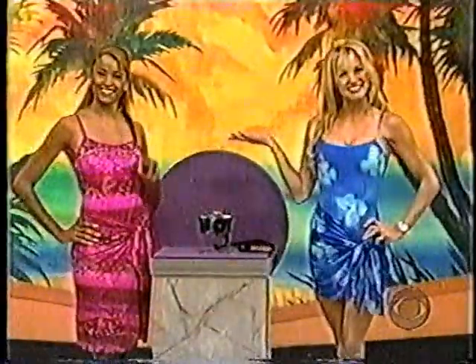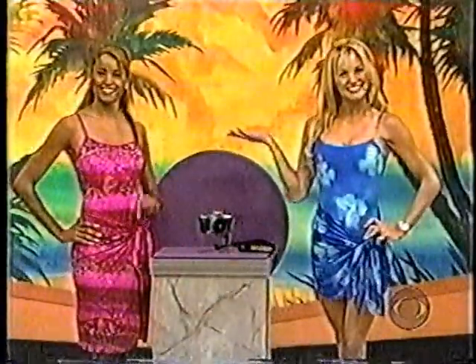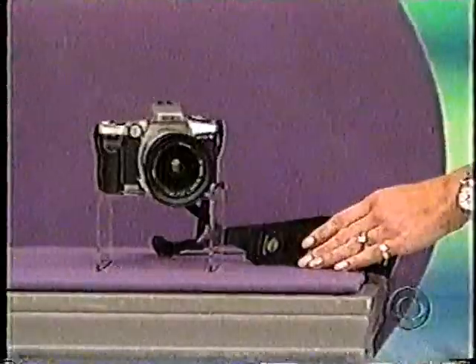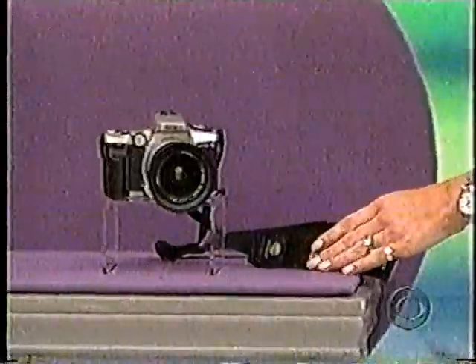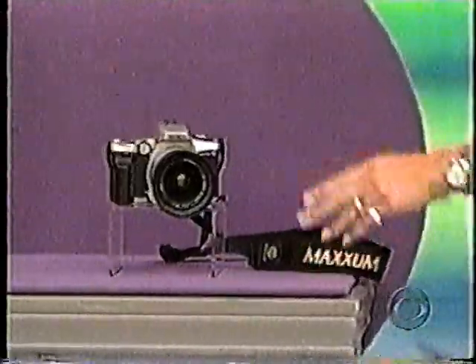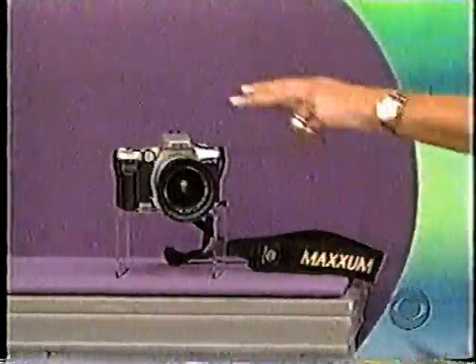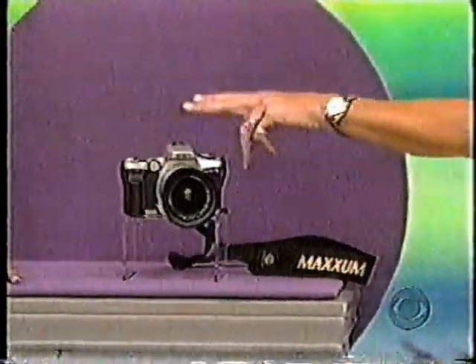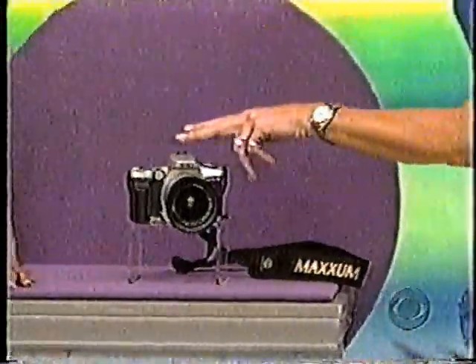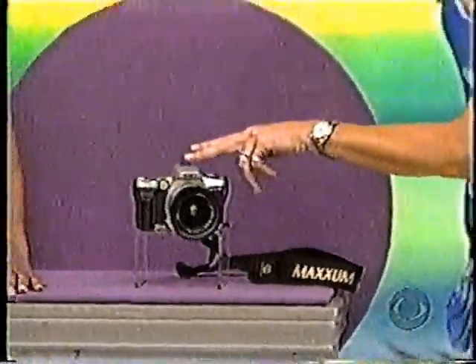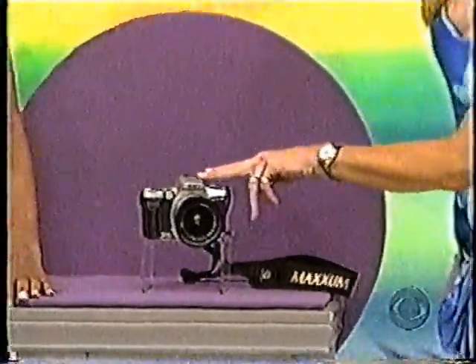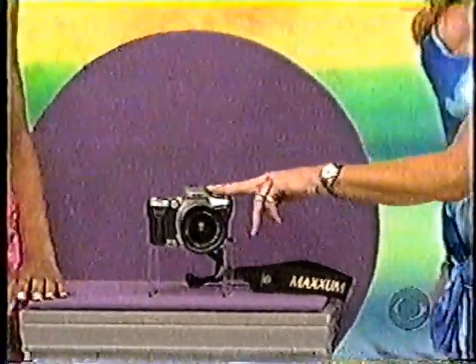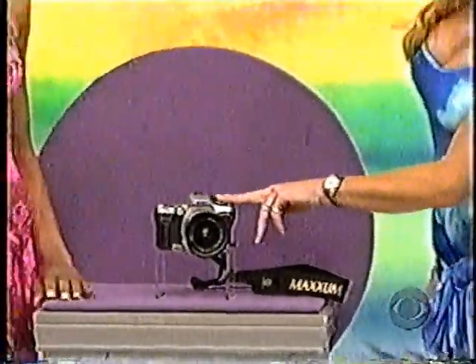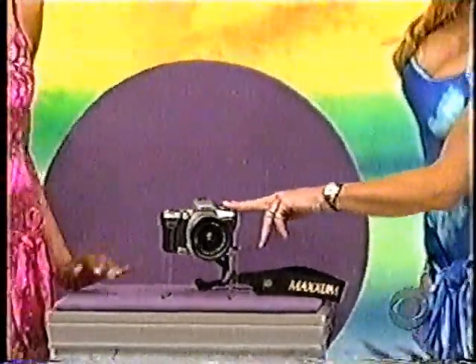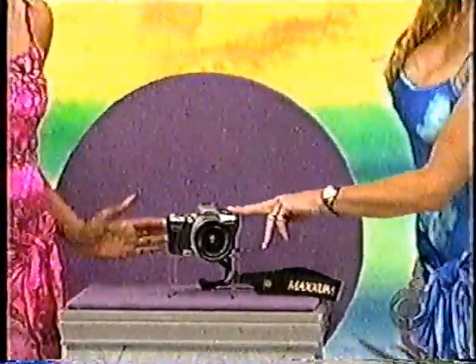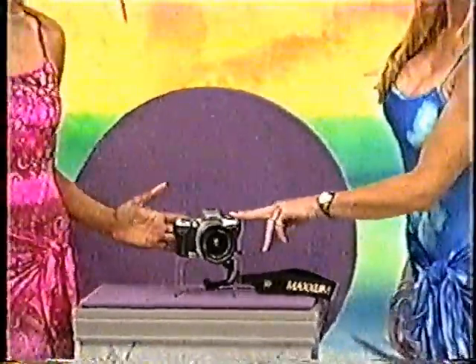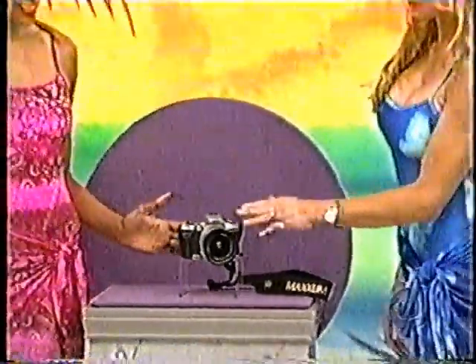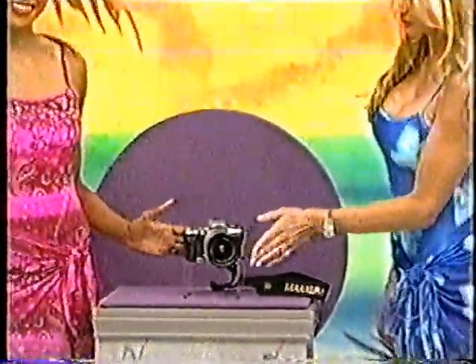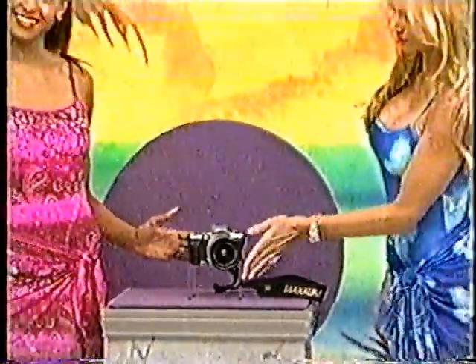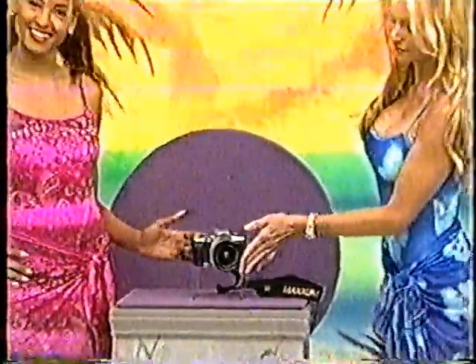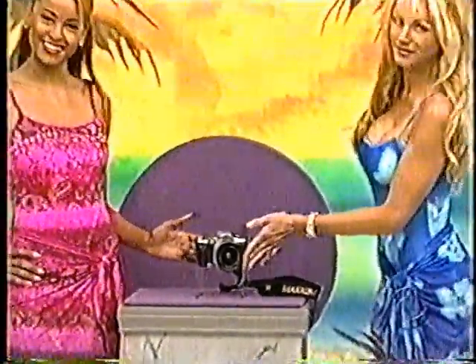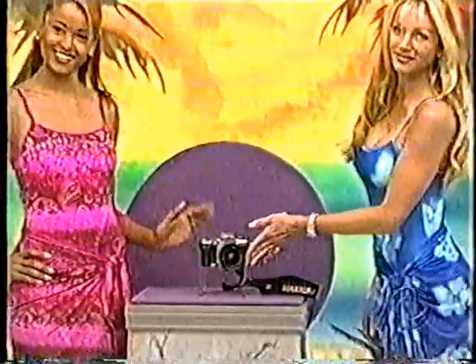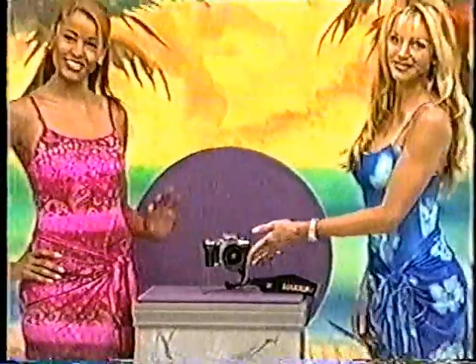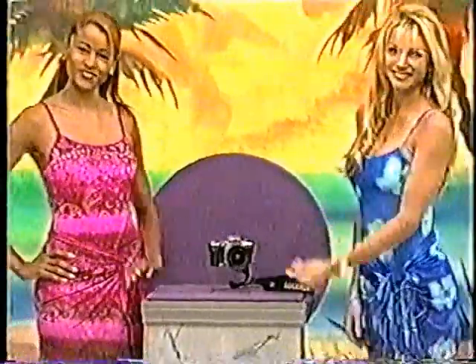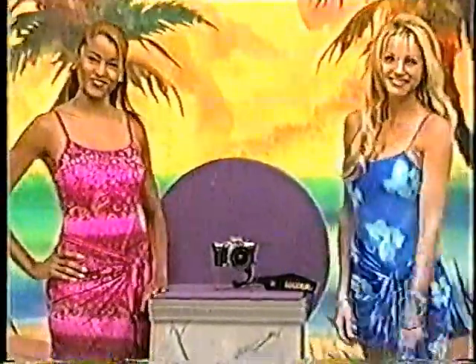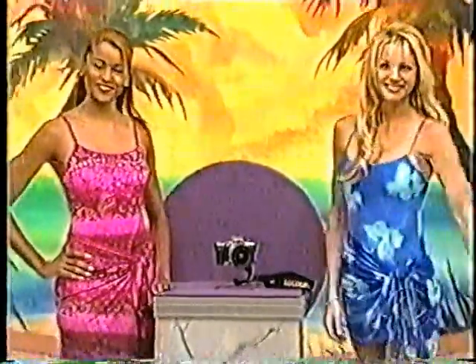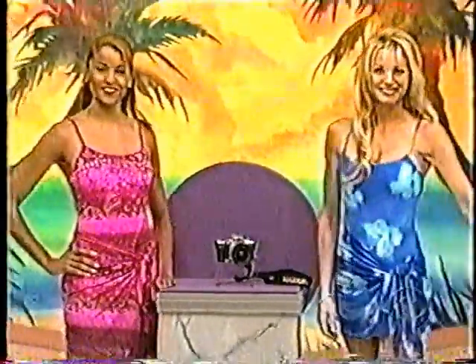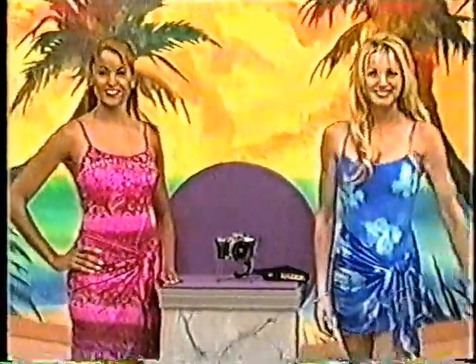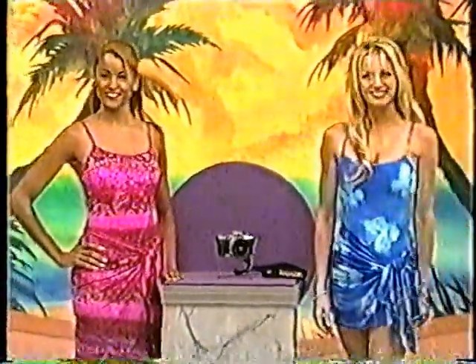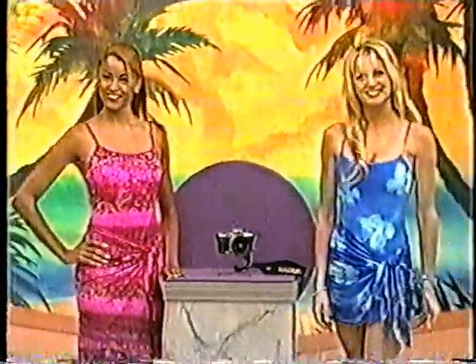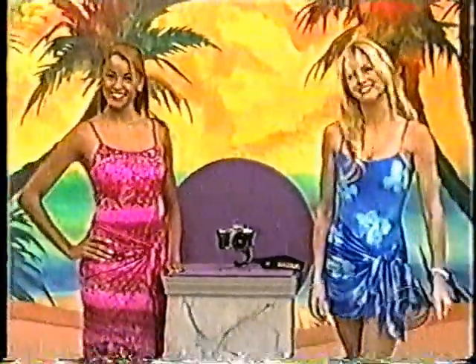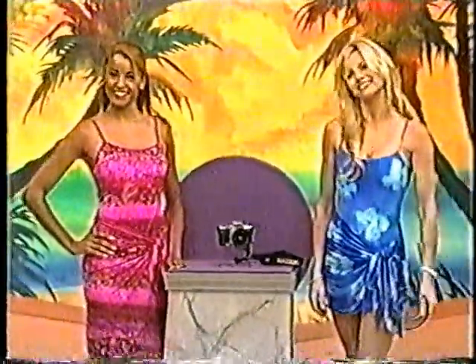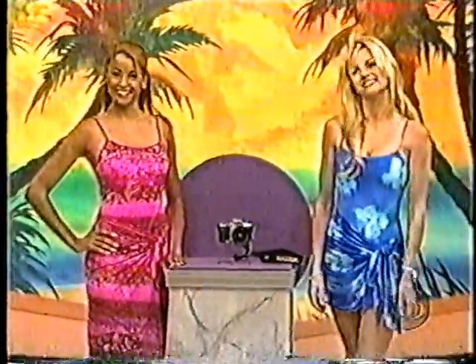A super bright and clear viewfinder and a metal lens mount. Strap and battery included.